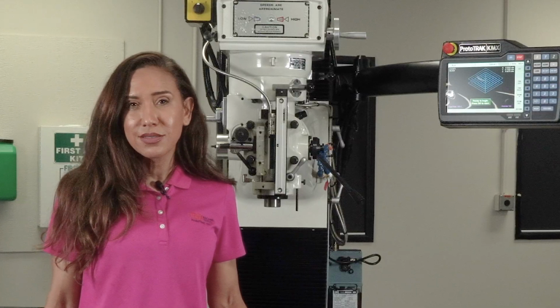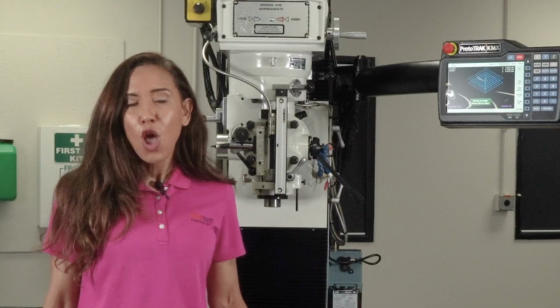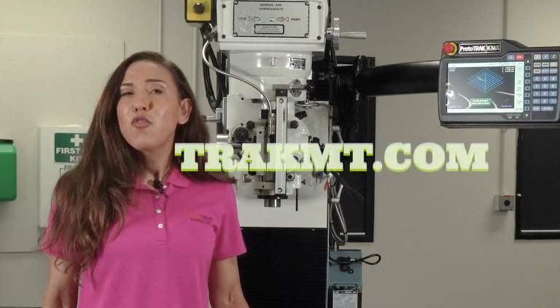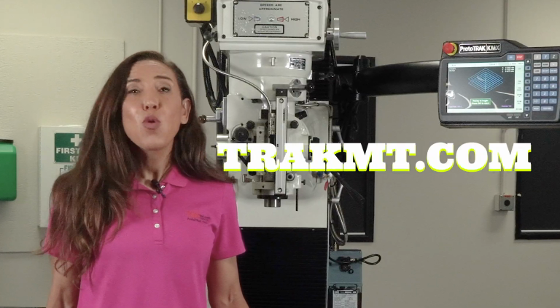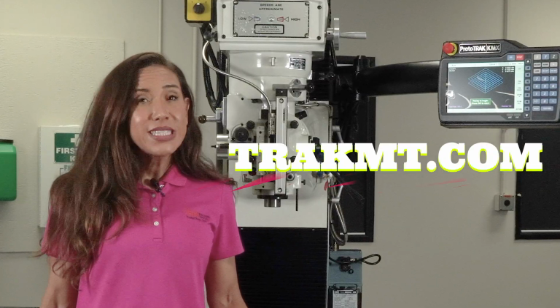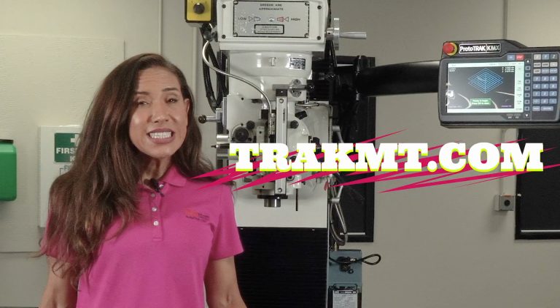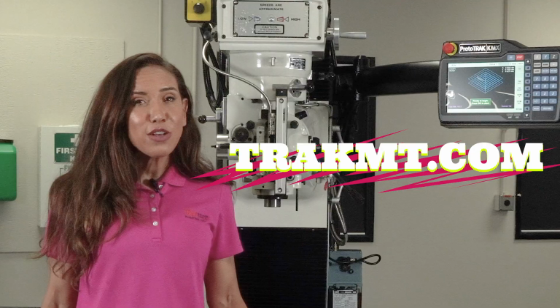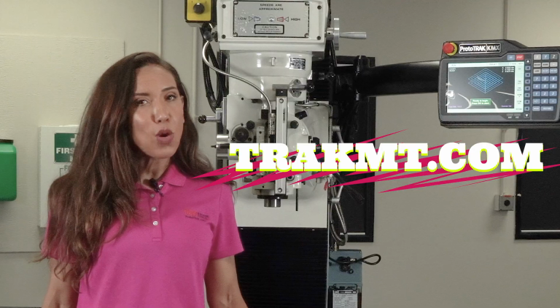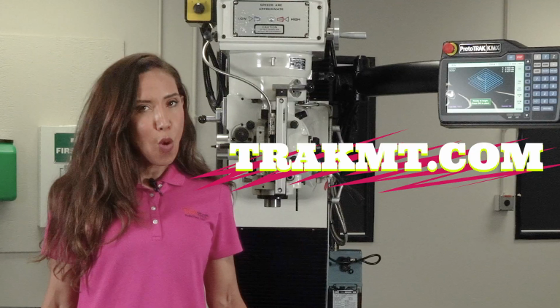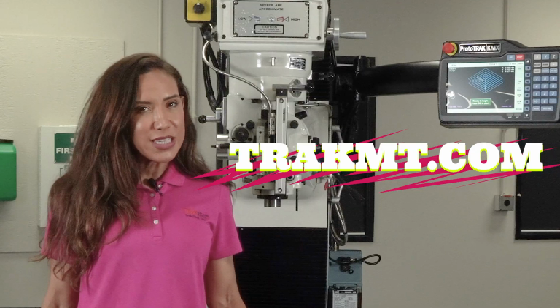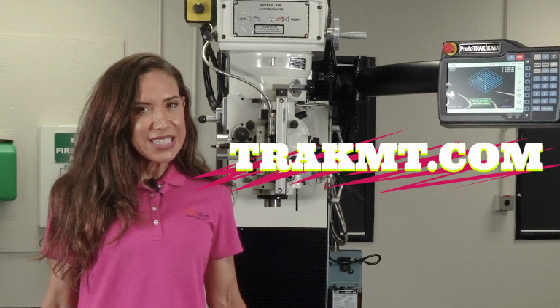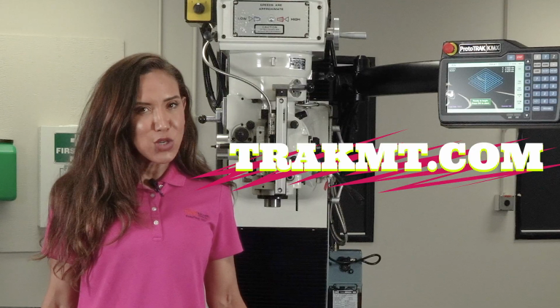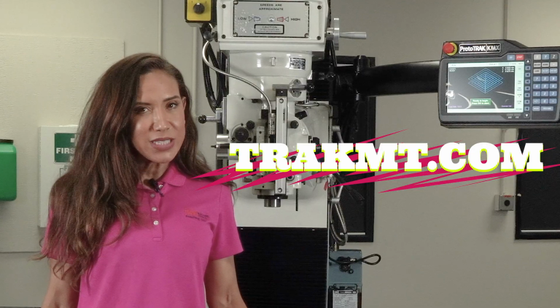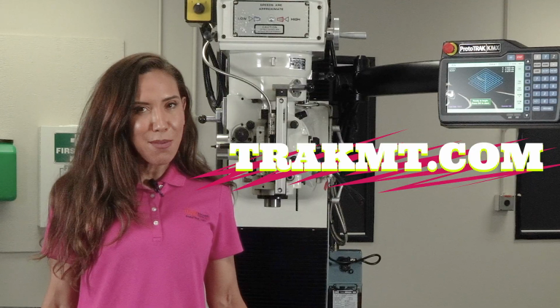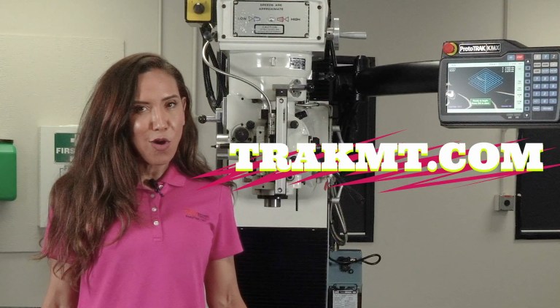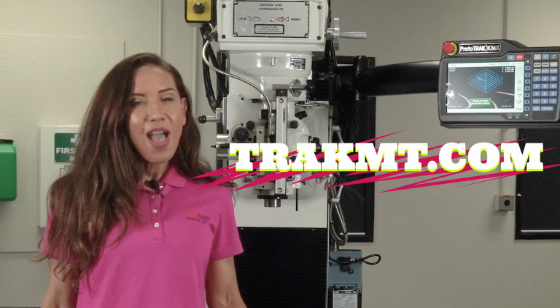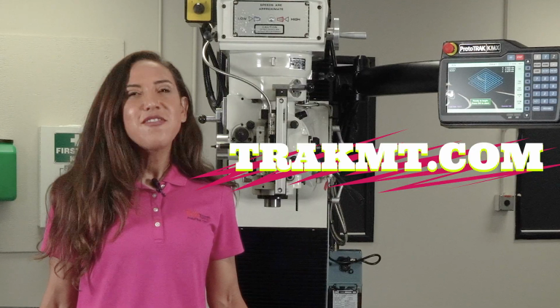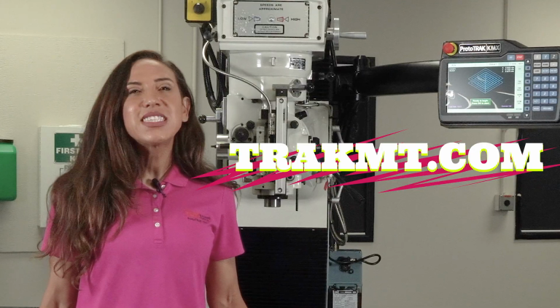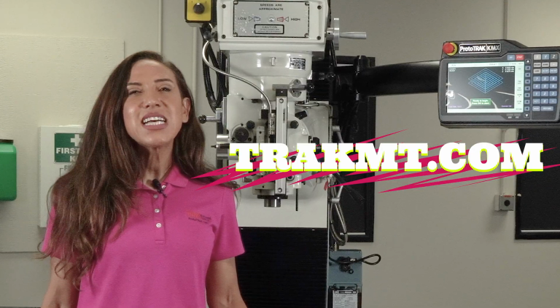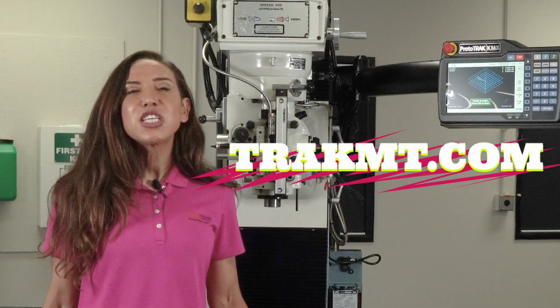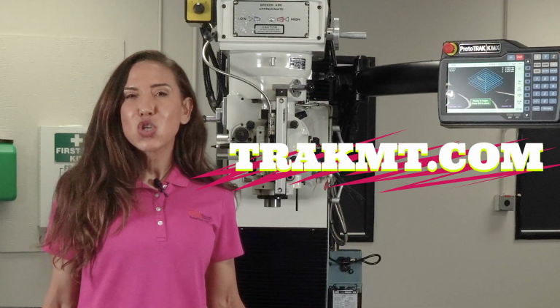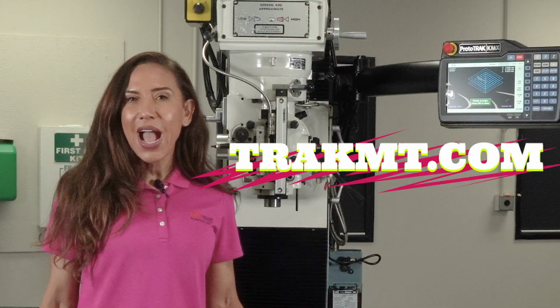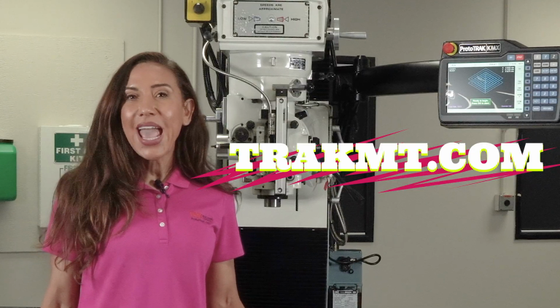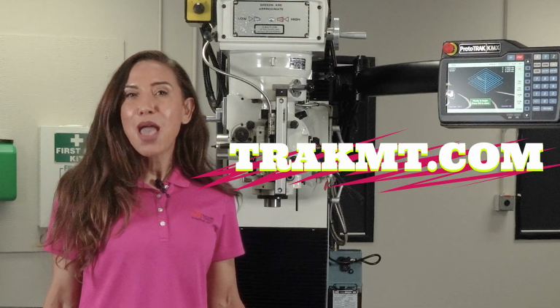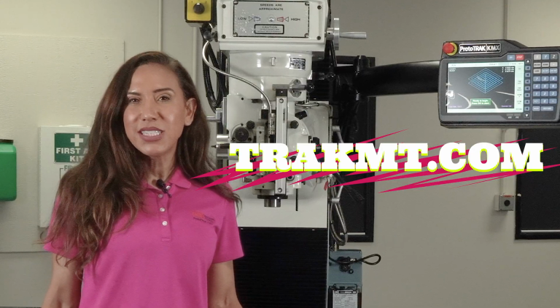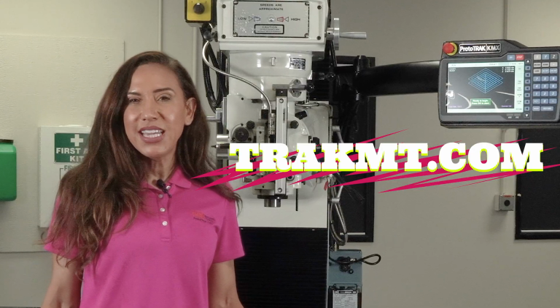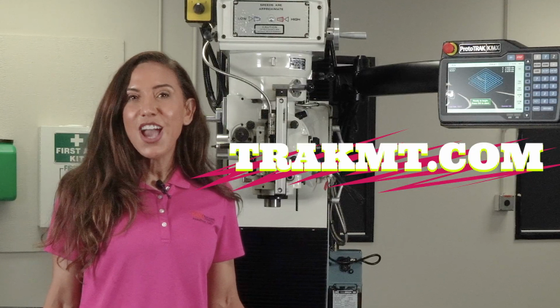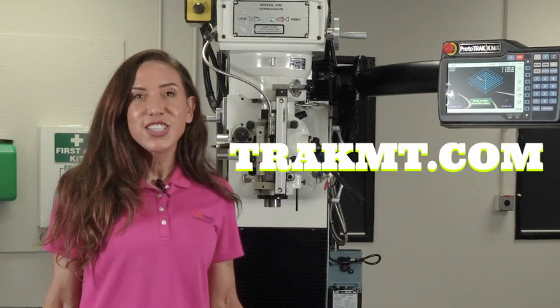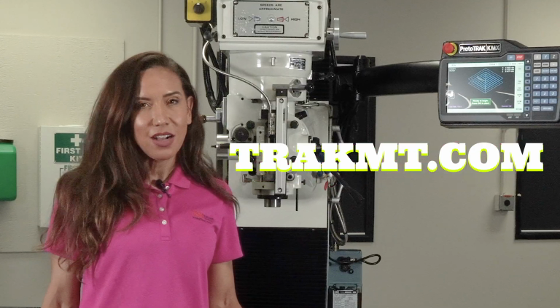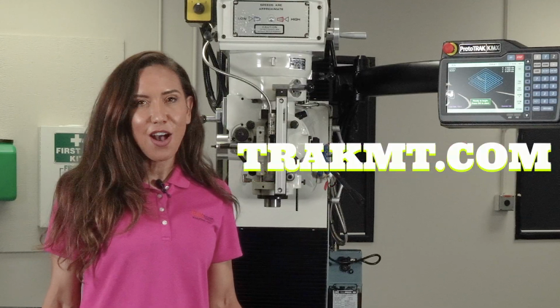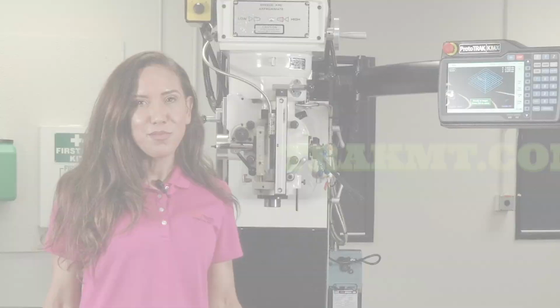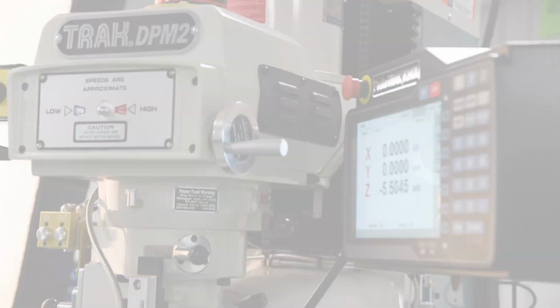For more details or to schedule a demo, visit us at TRACMT.com.